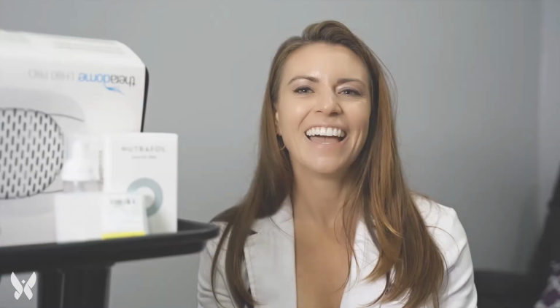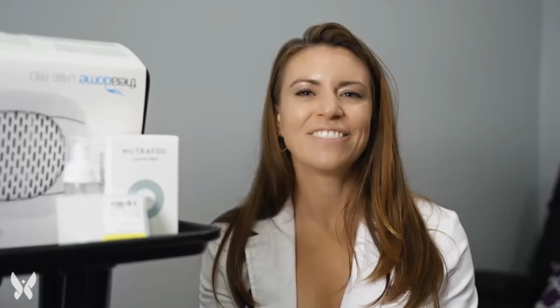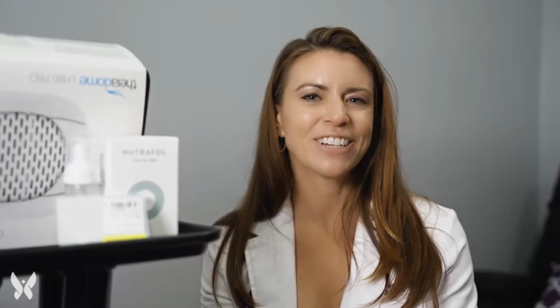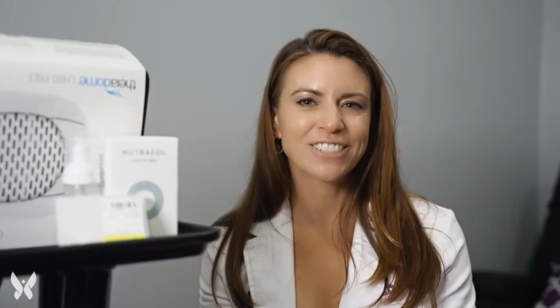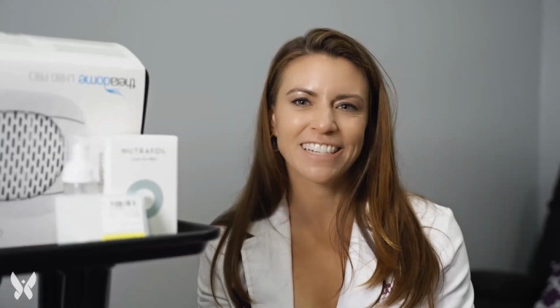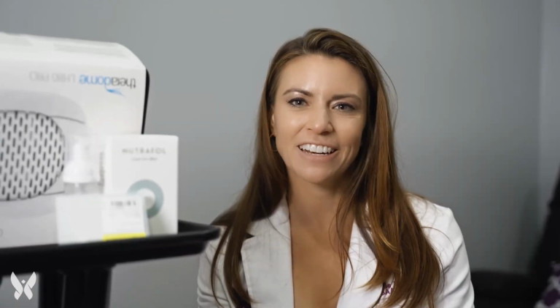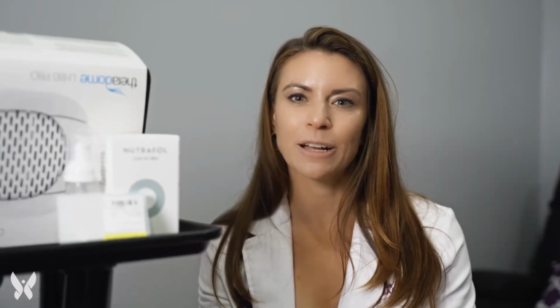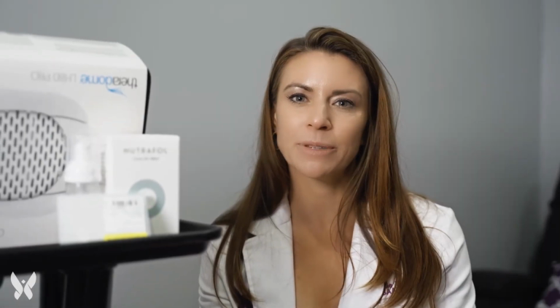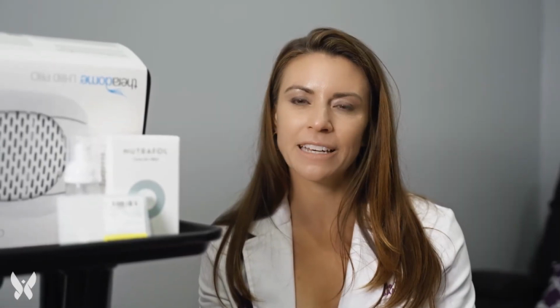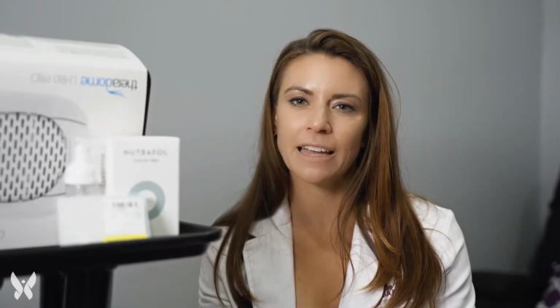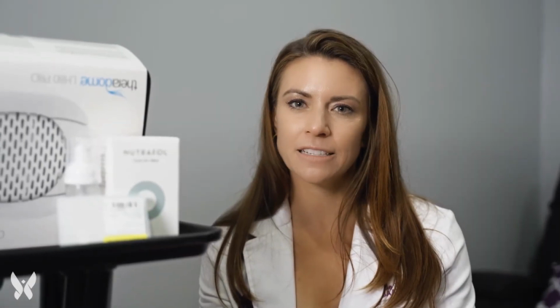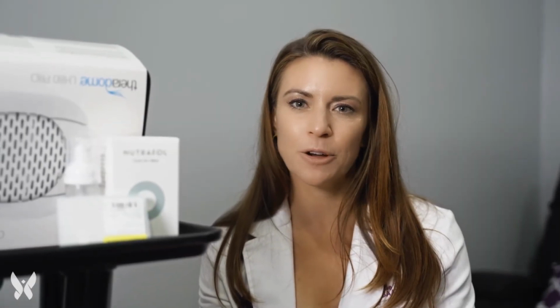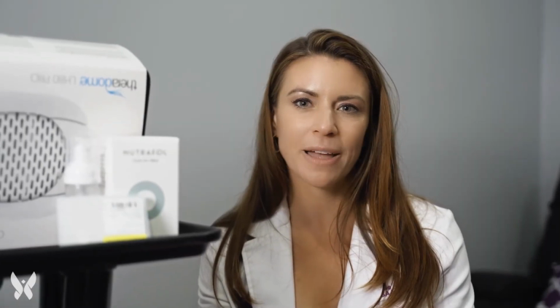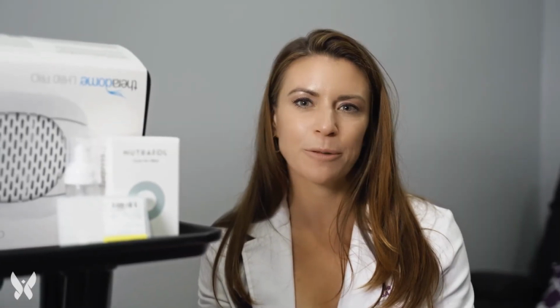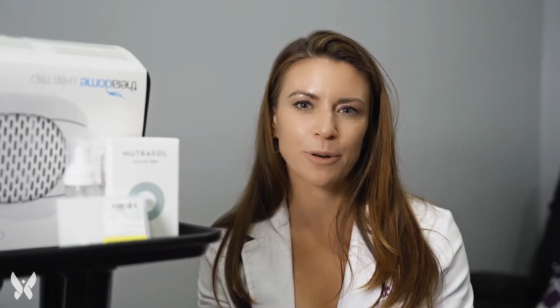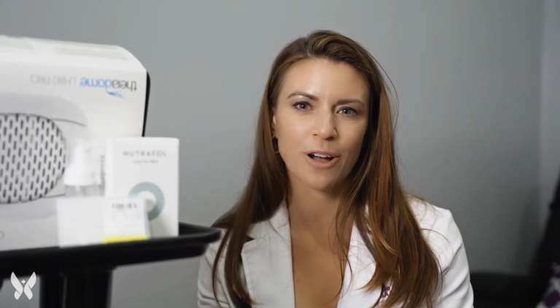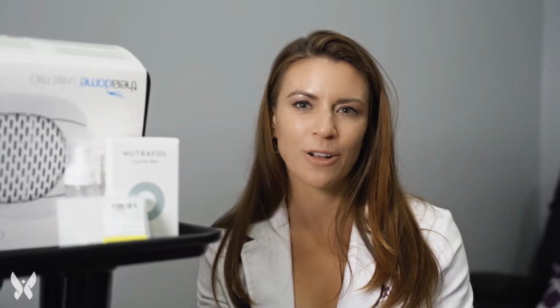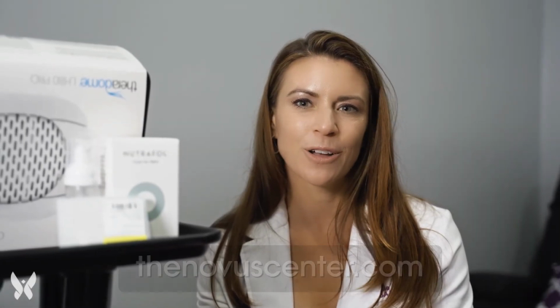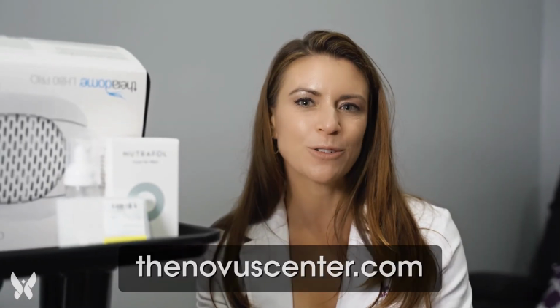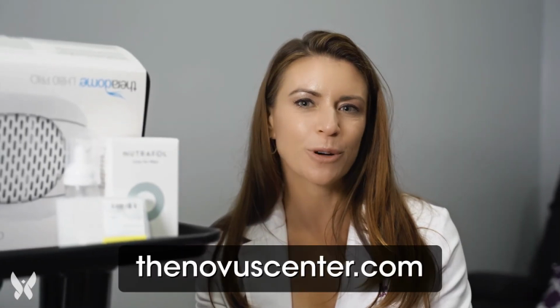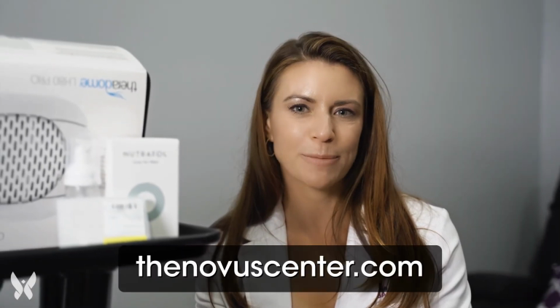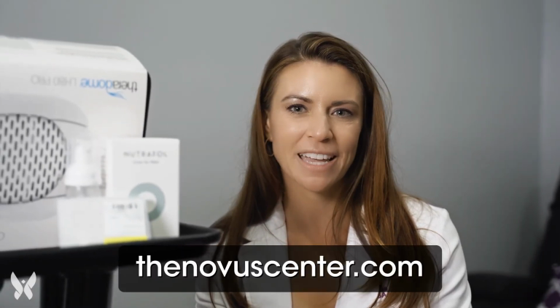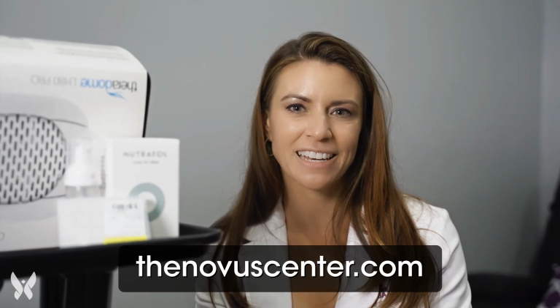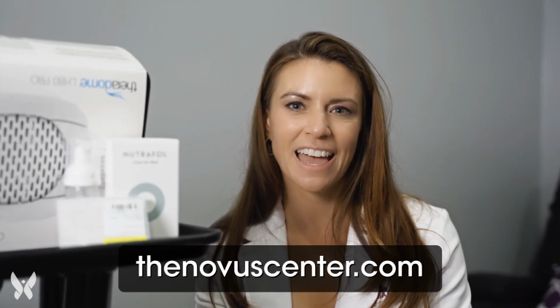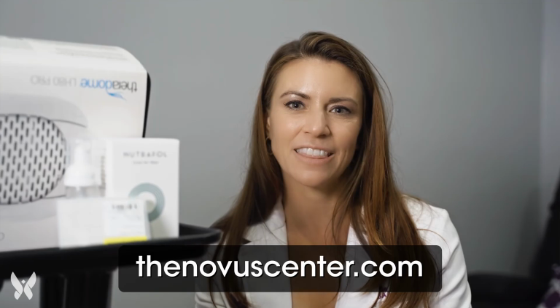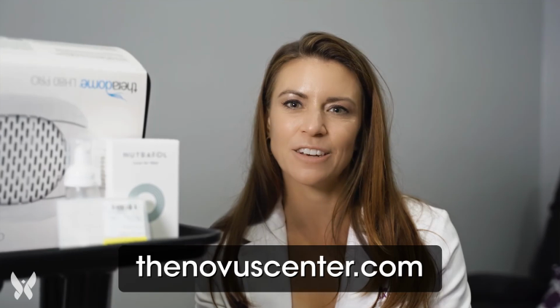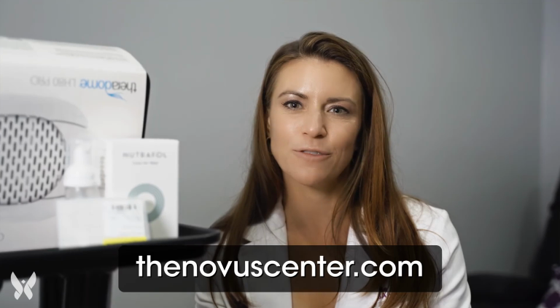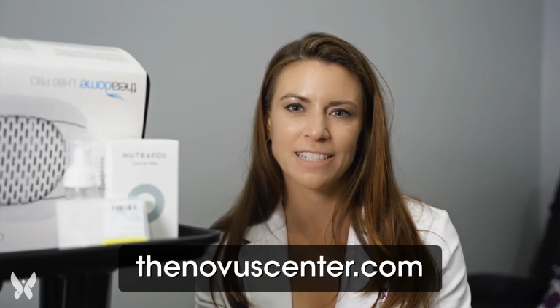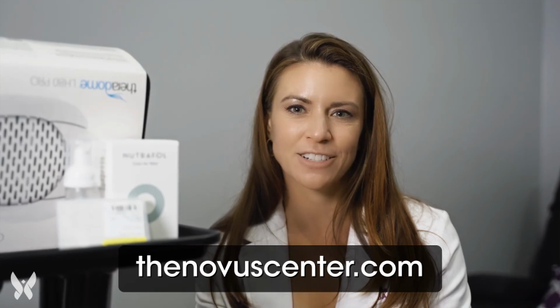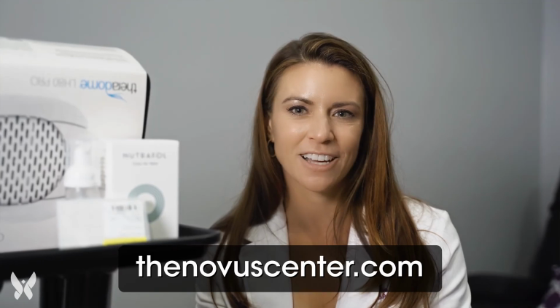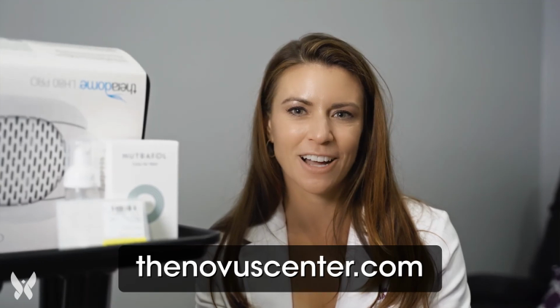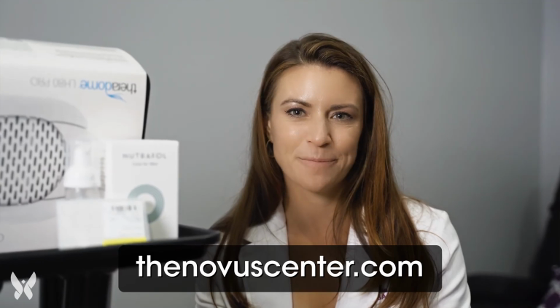If you're interested in our complete exosome hair protocol, go to our website at thenovacenter.com.